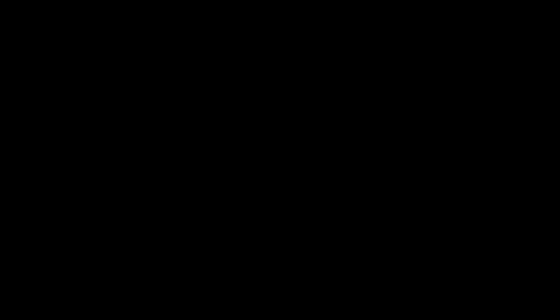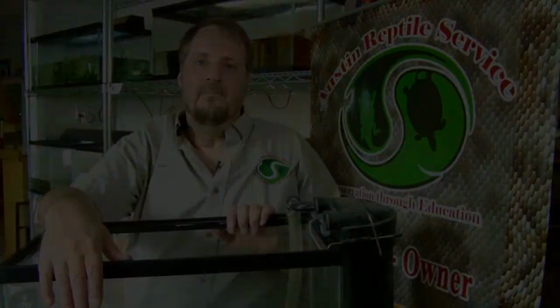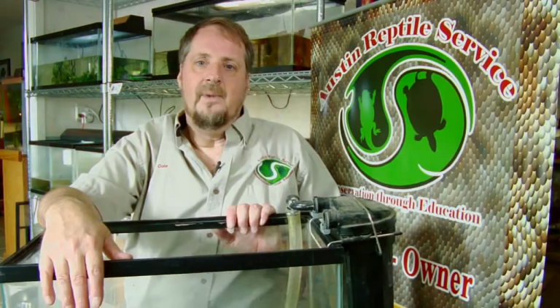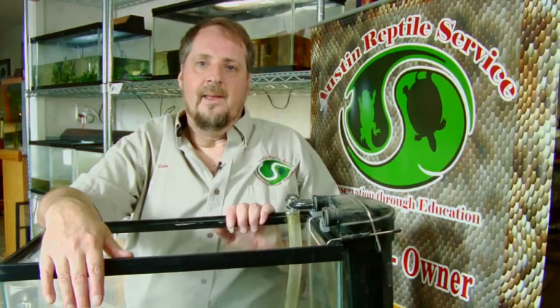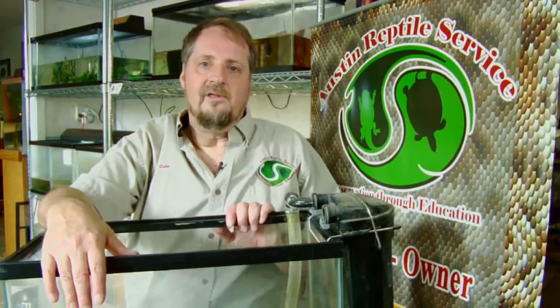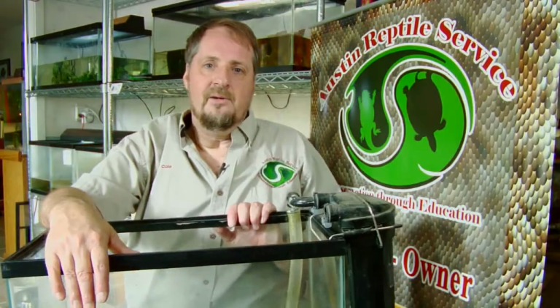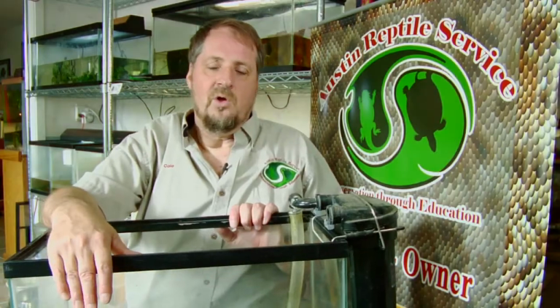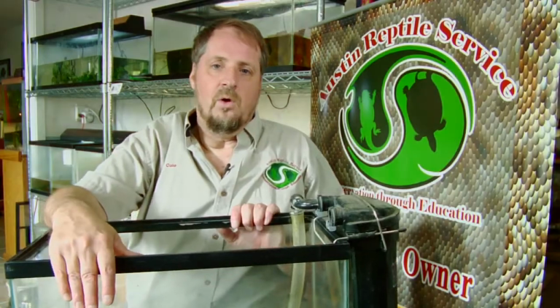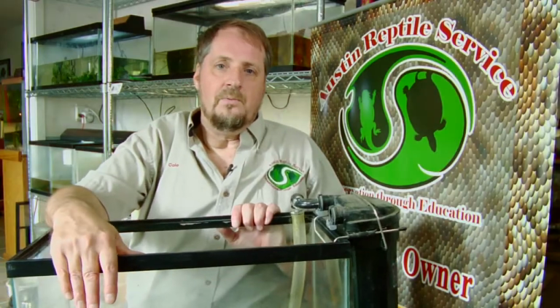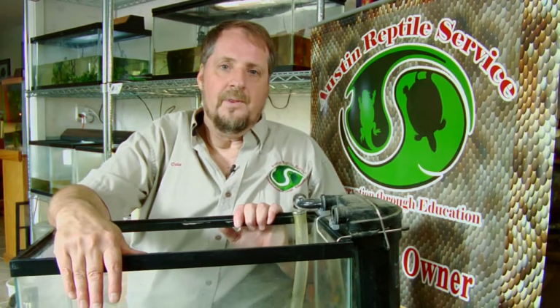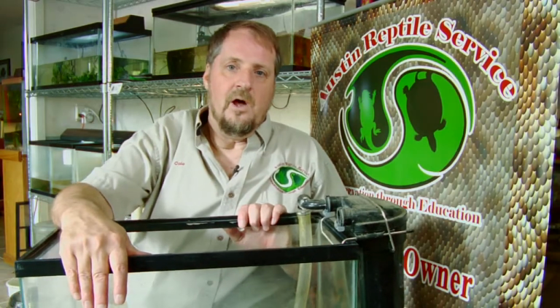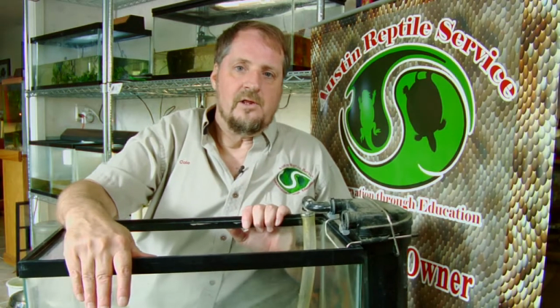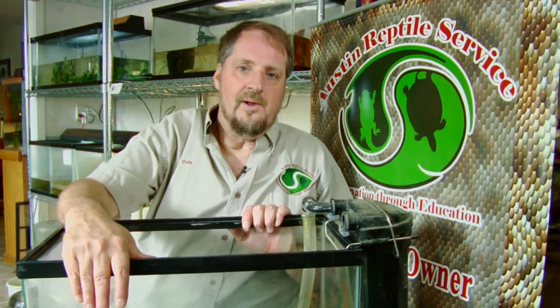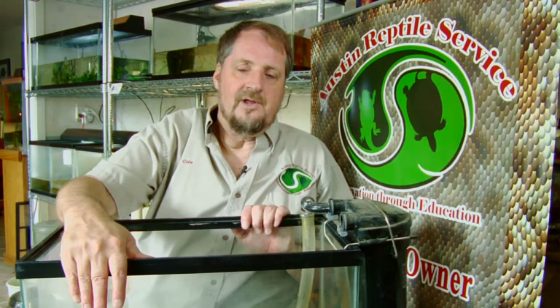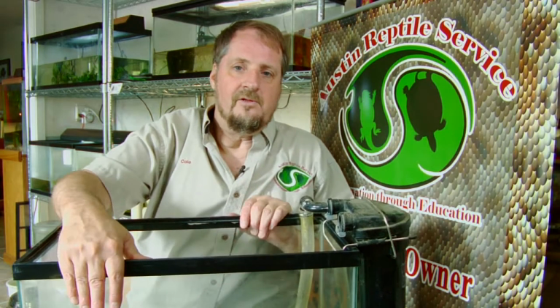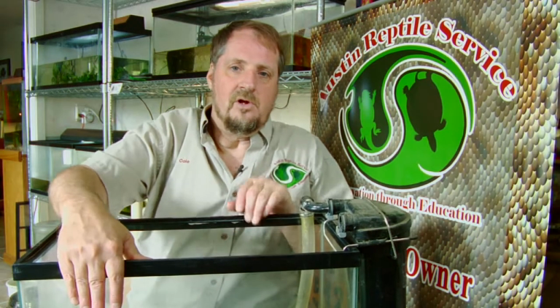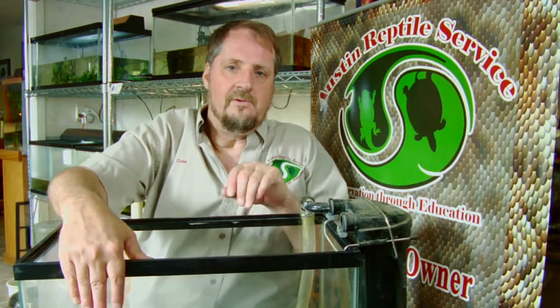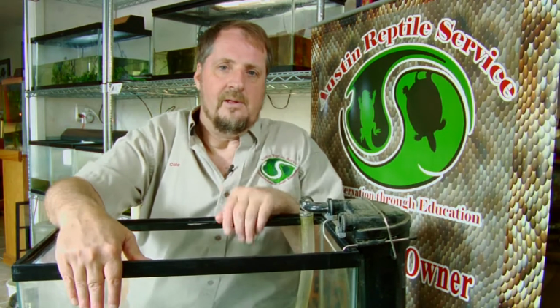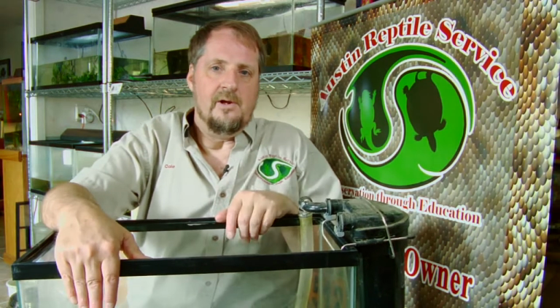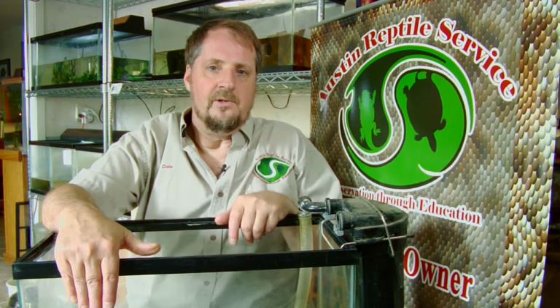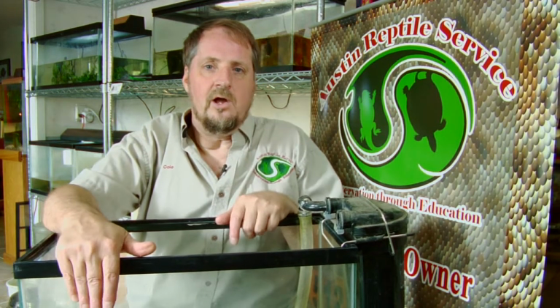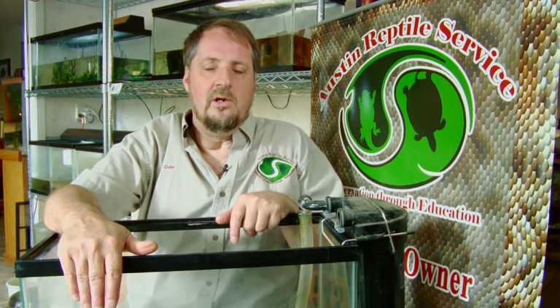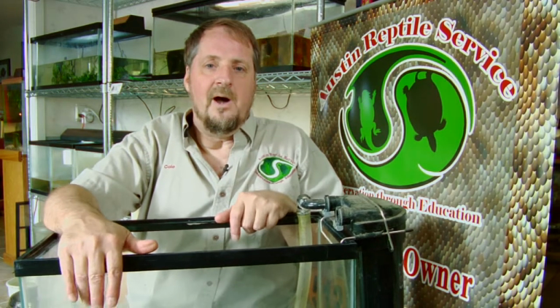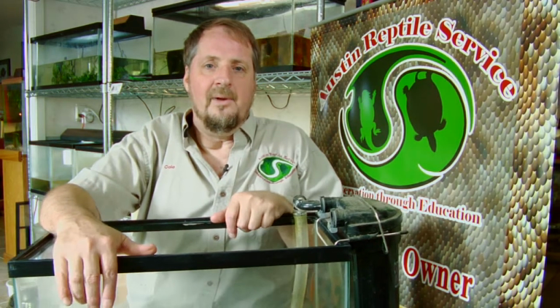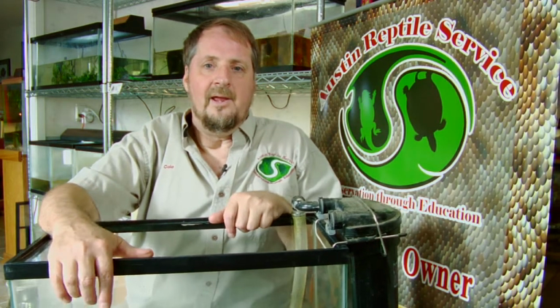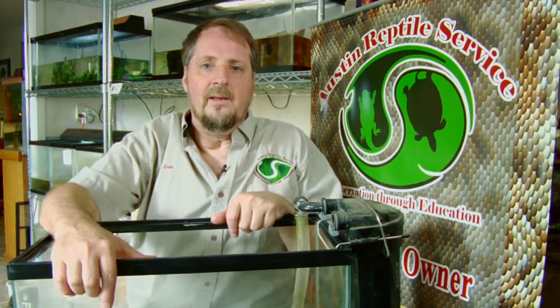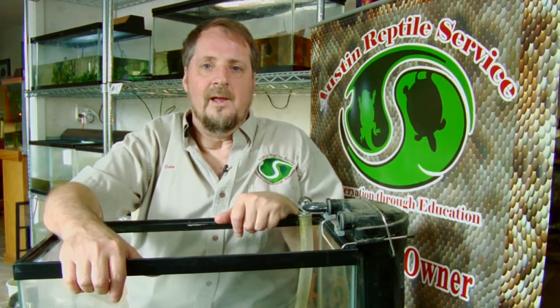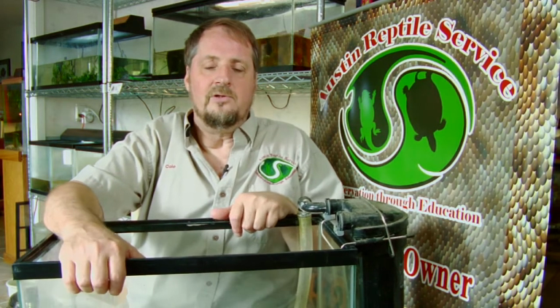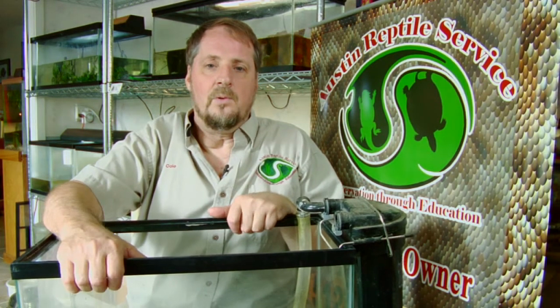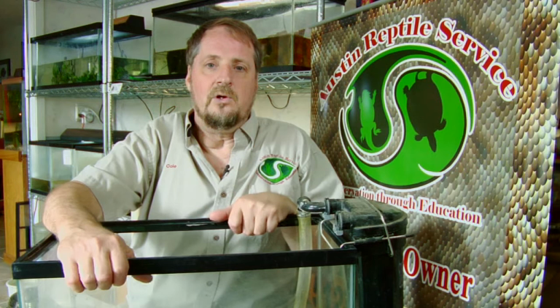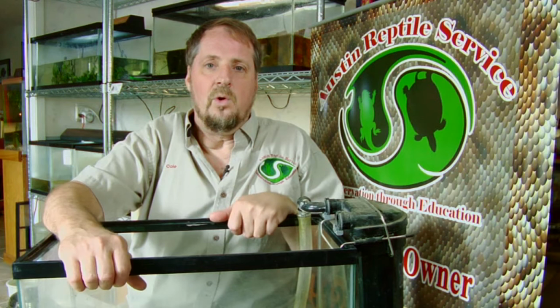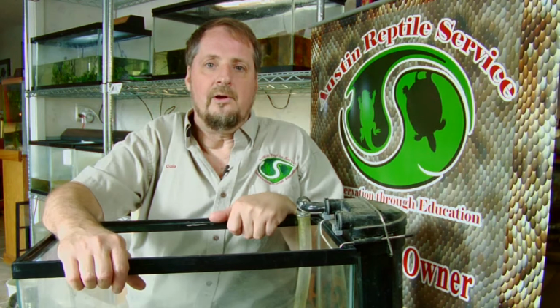My name is Tim Cole with the Austin Reptile Service. I'm here to talk to you about making a turtle aquarium.